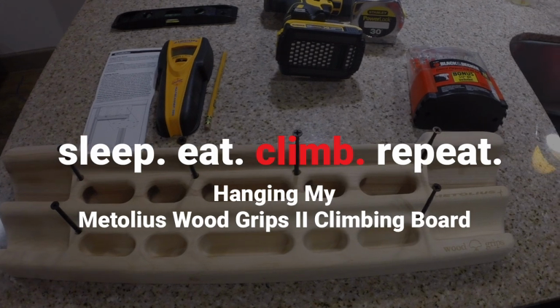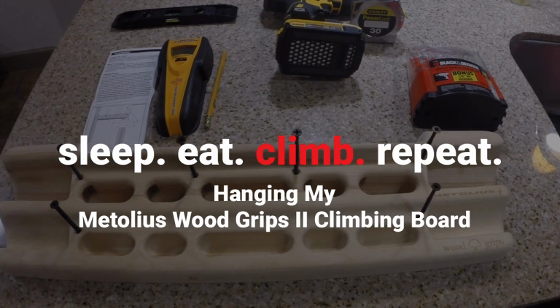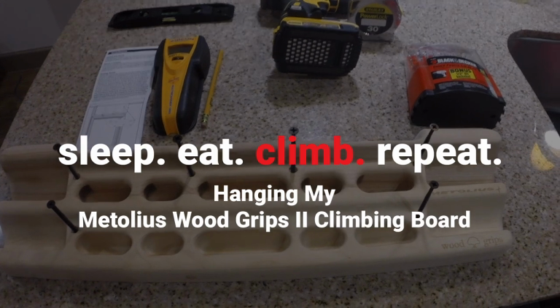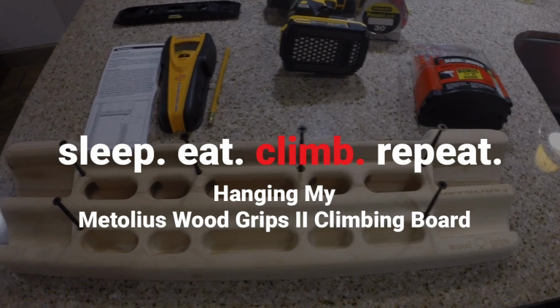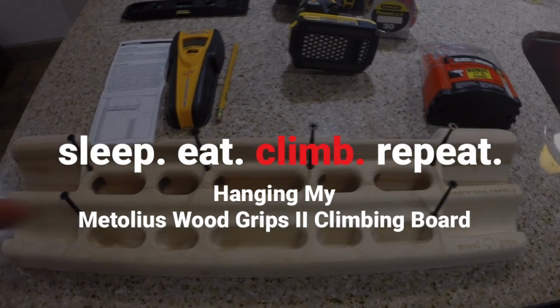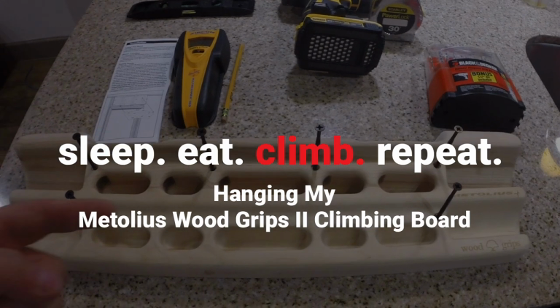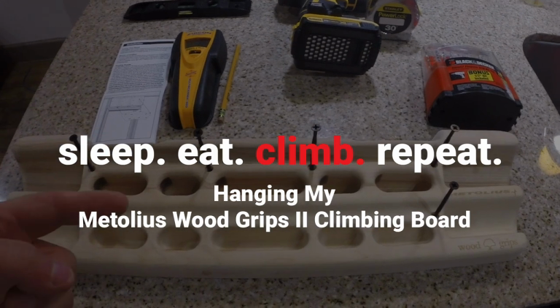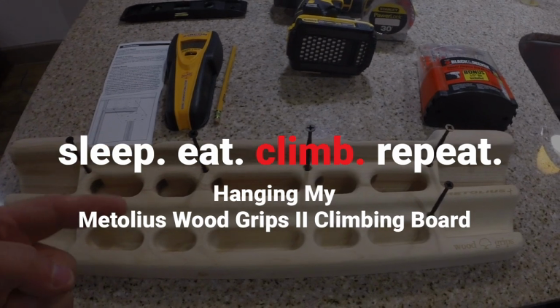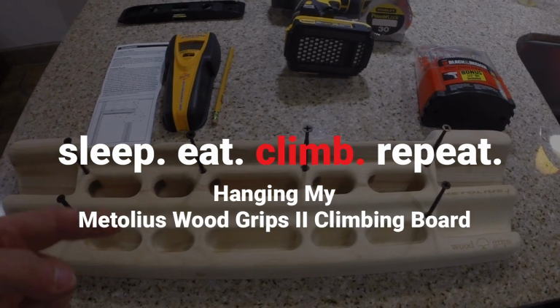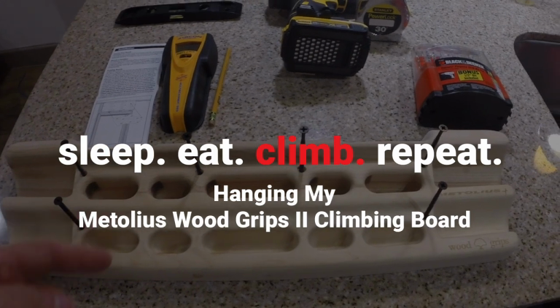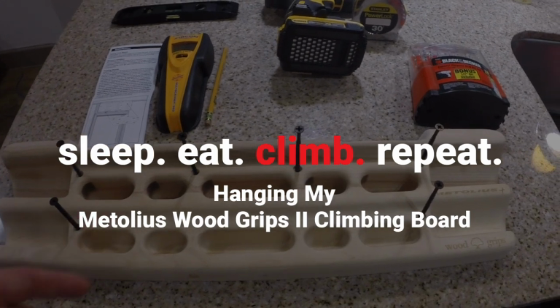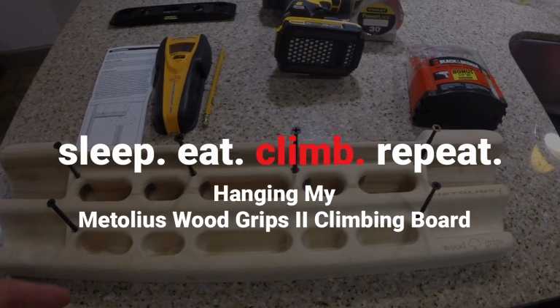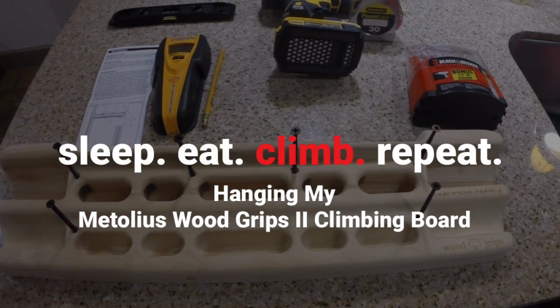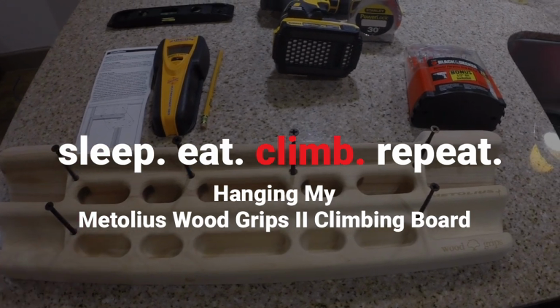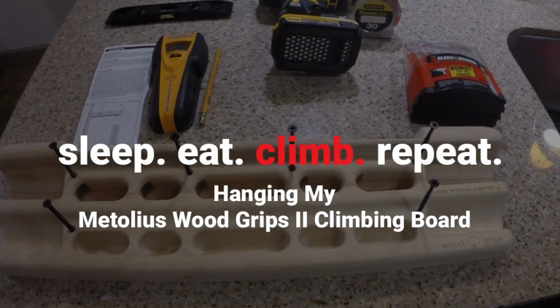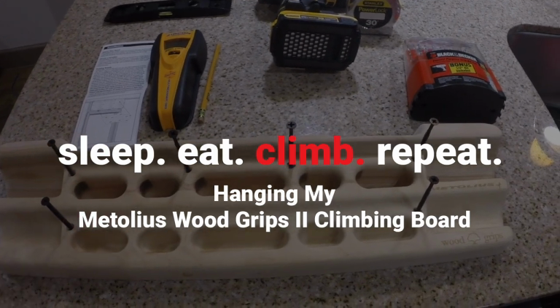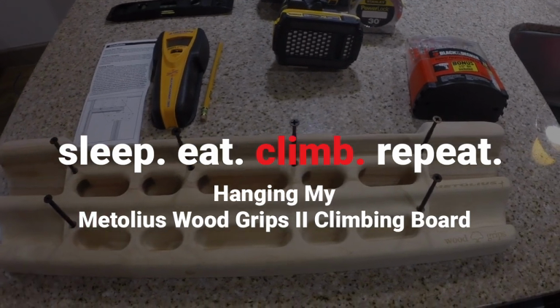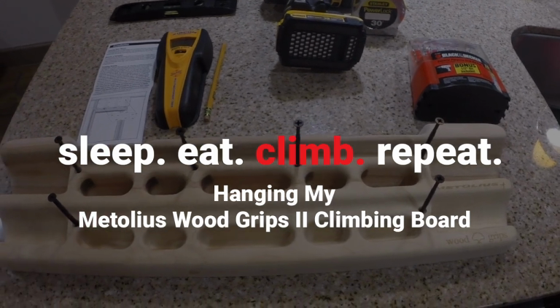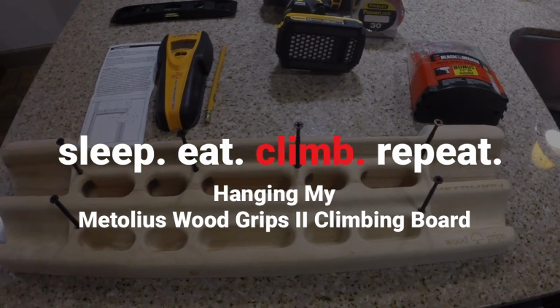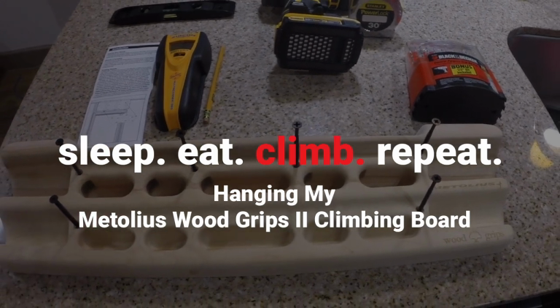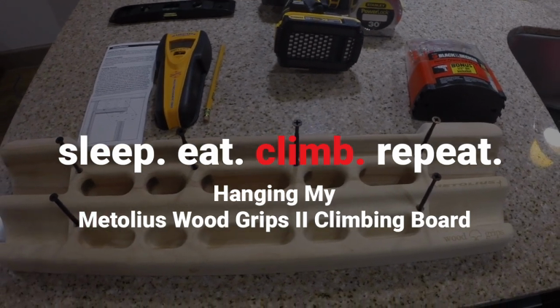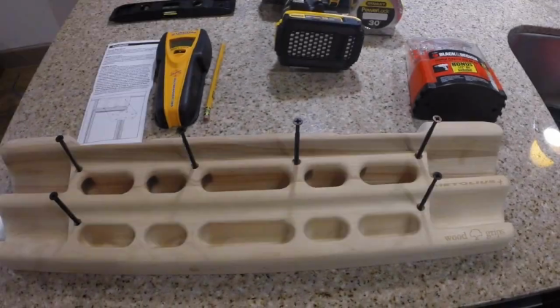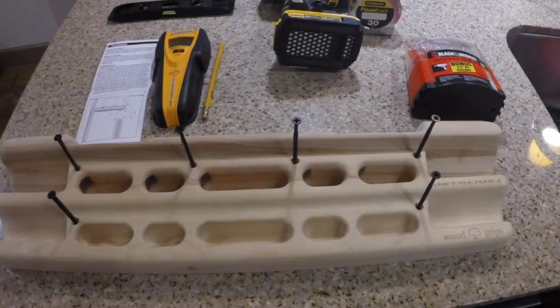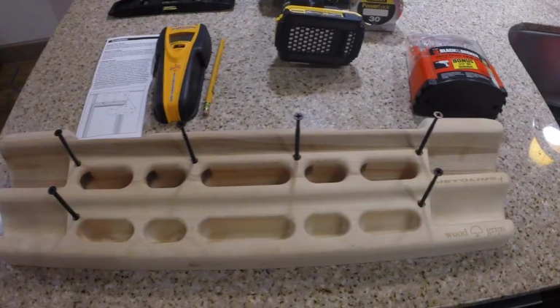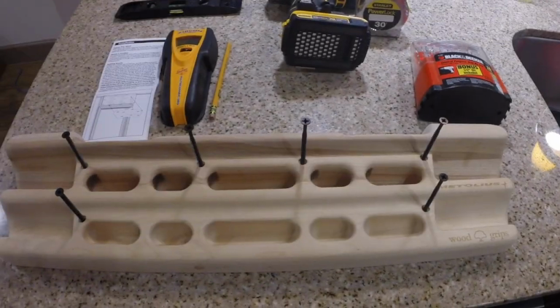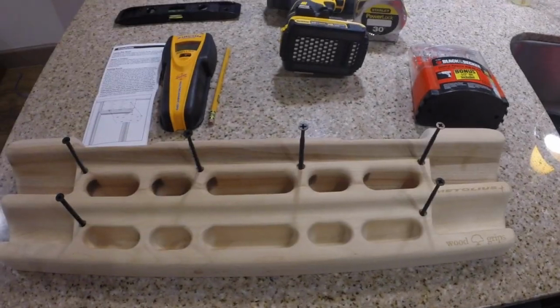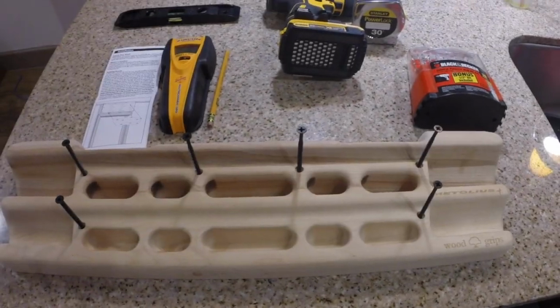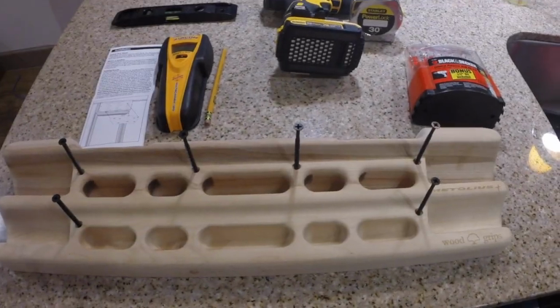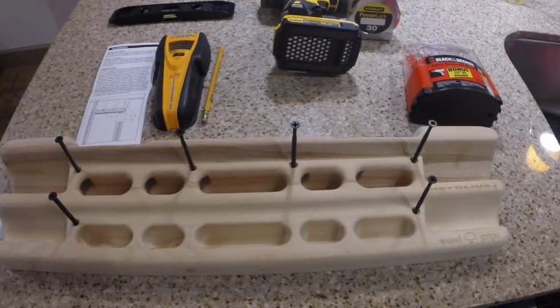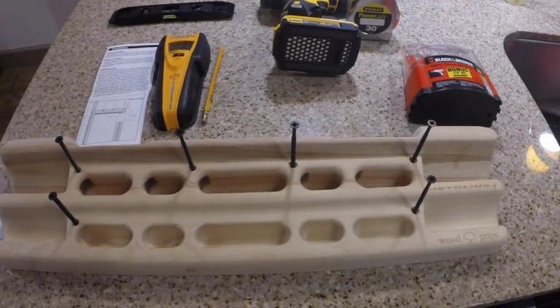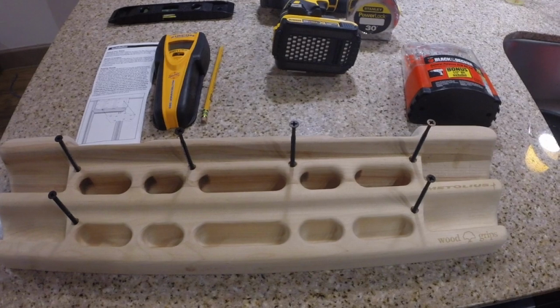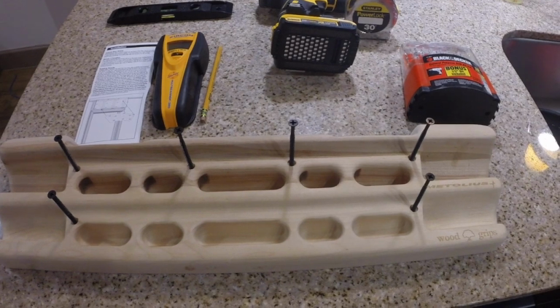Today I'm going to hang the Metolius Wood Grips II hangboard in the walk-in closet.